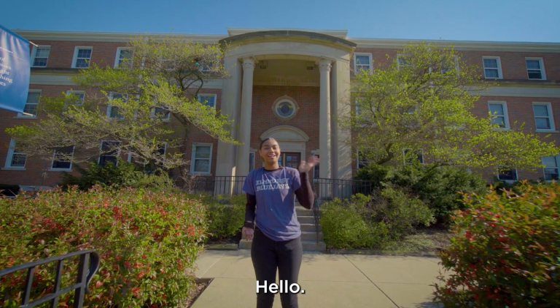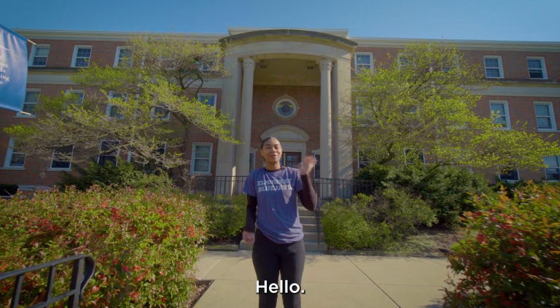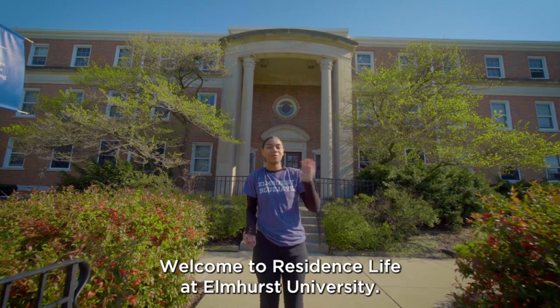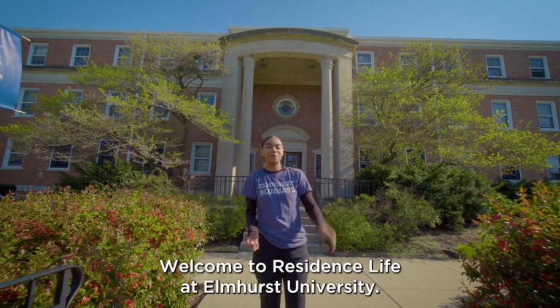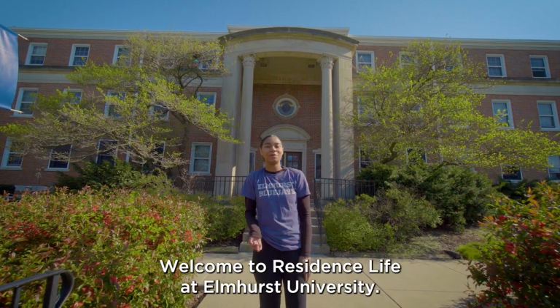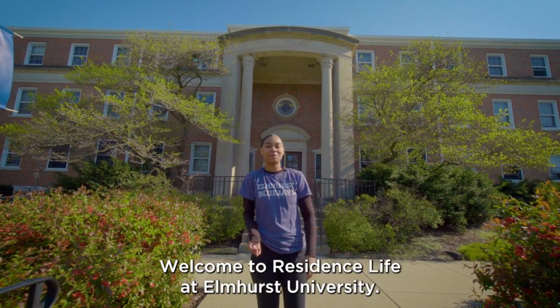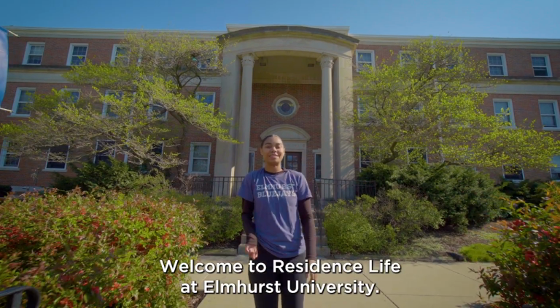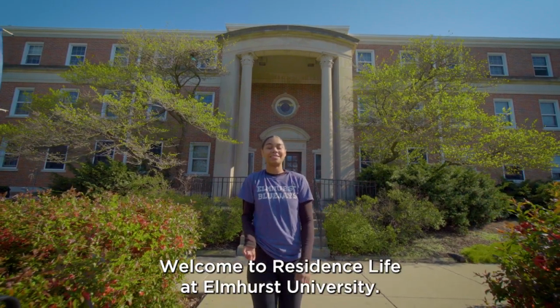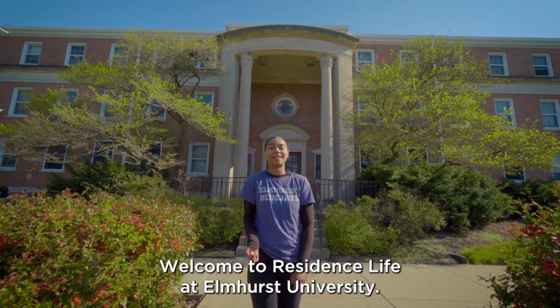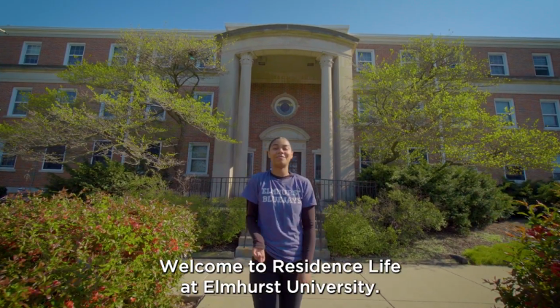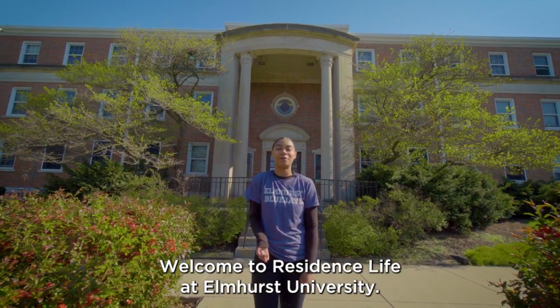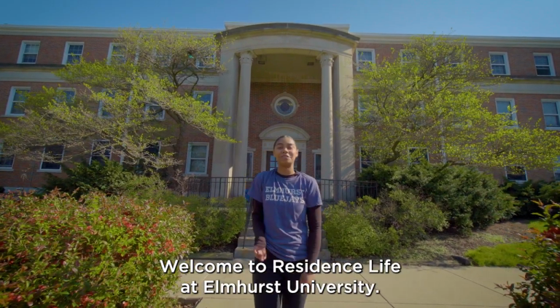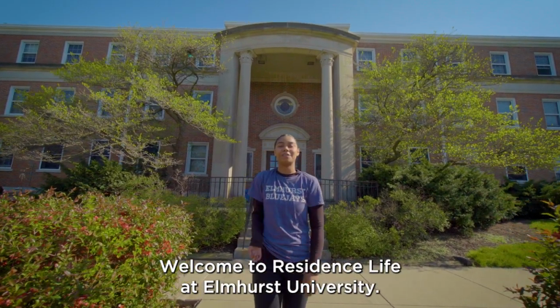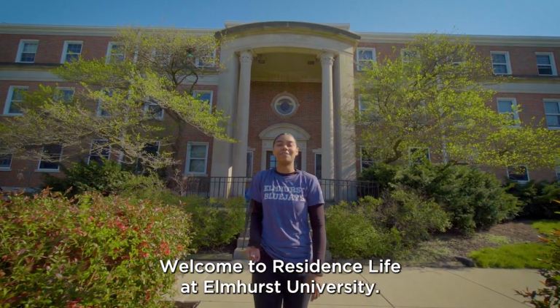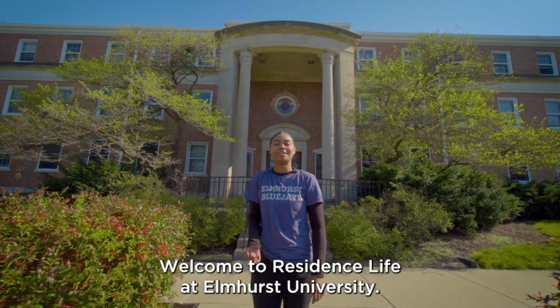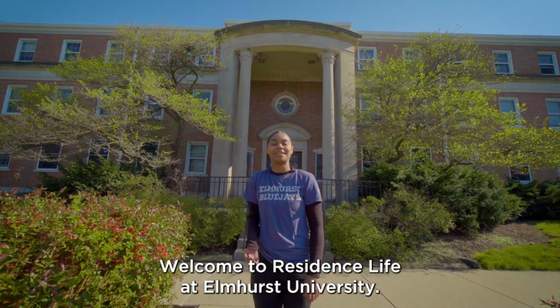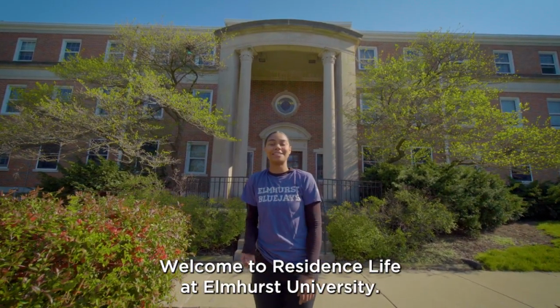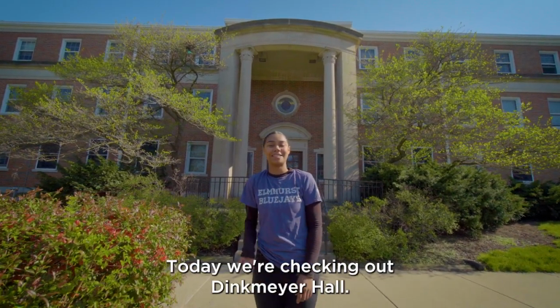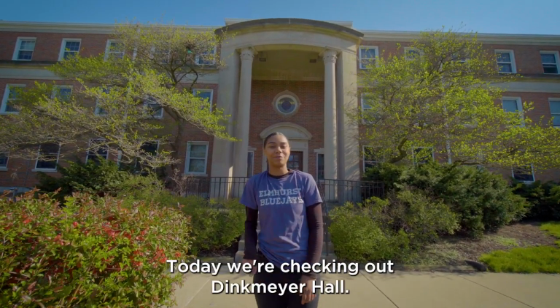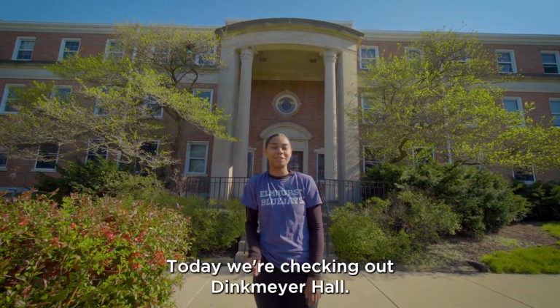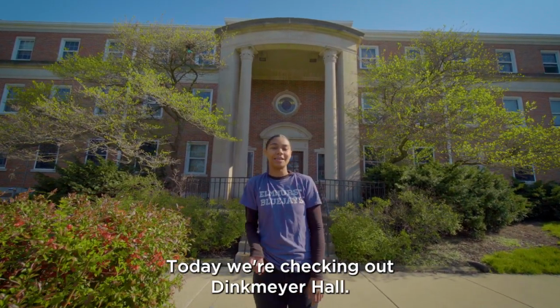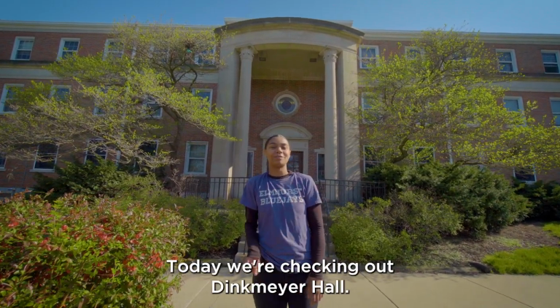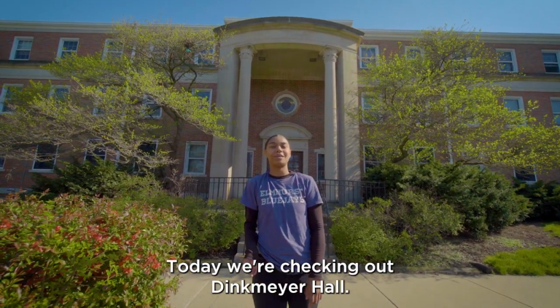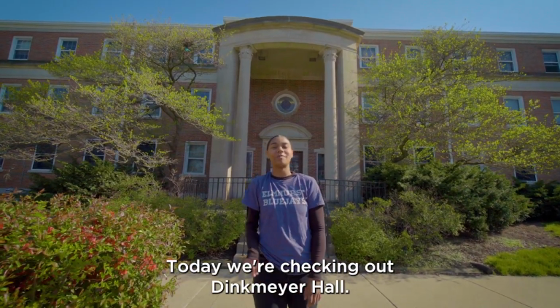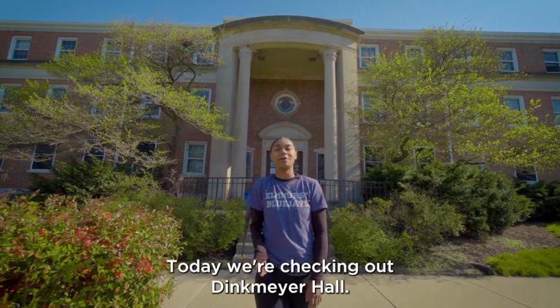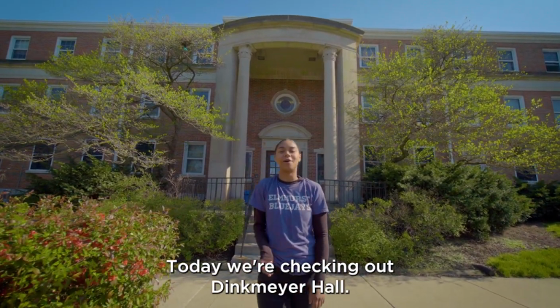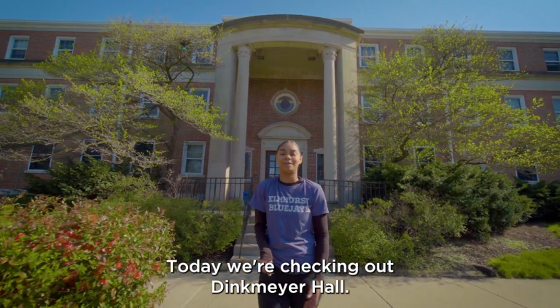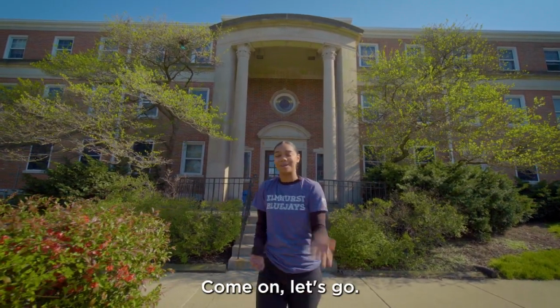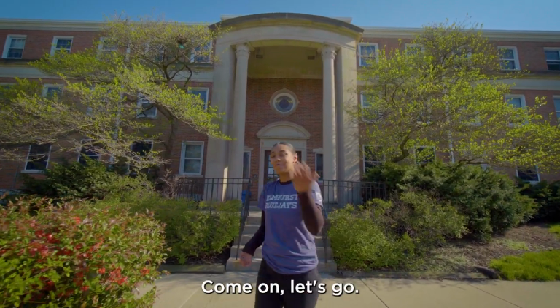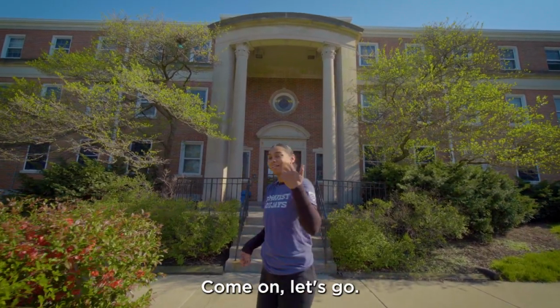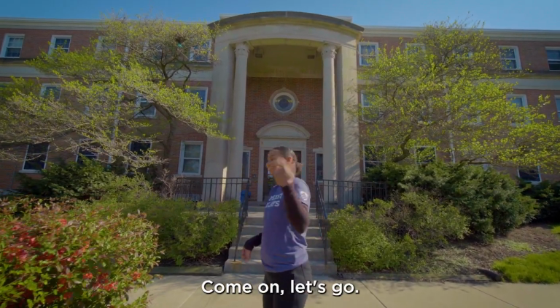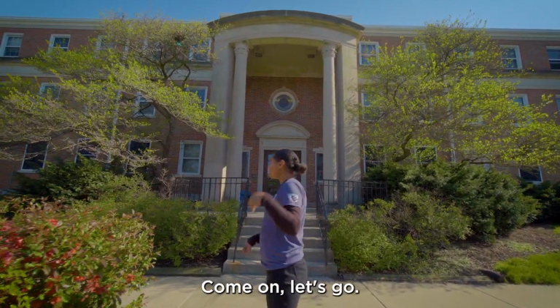Hello, welcome to Residence Life at Ohmhurst University. Today we're checking out Denkmeyer Hall. Come on, let's go!